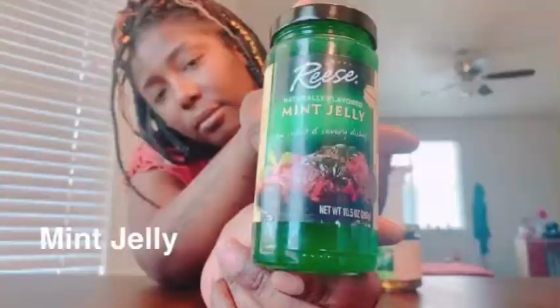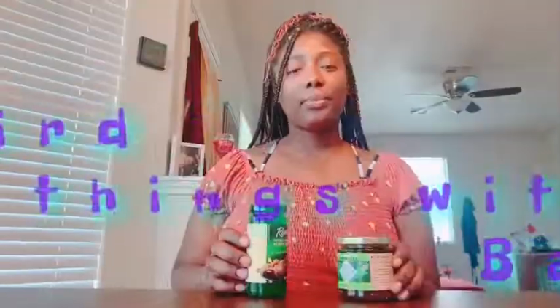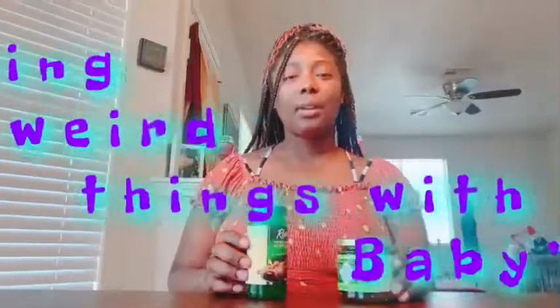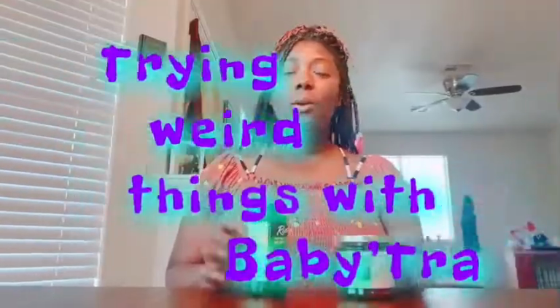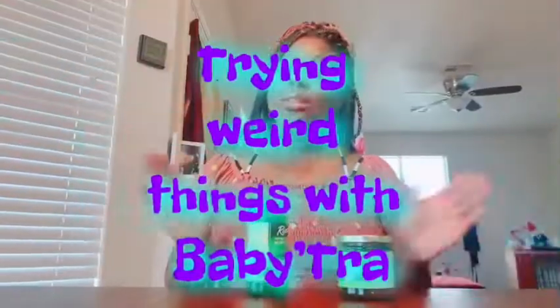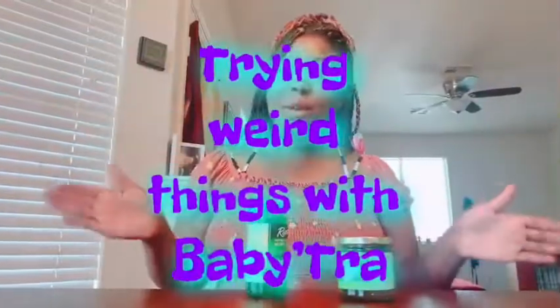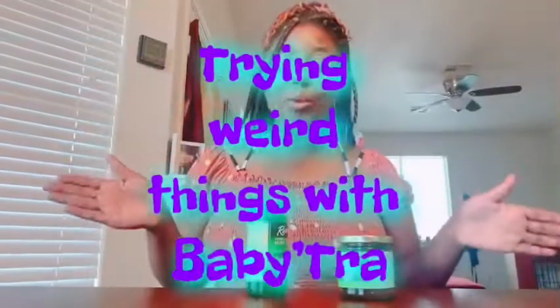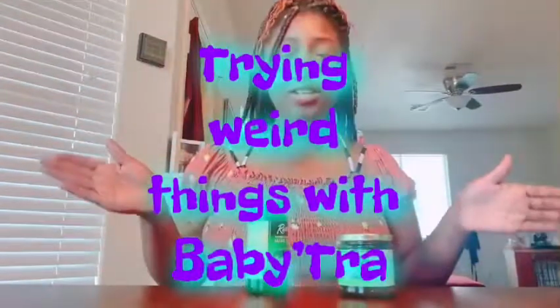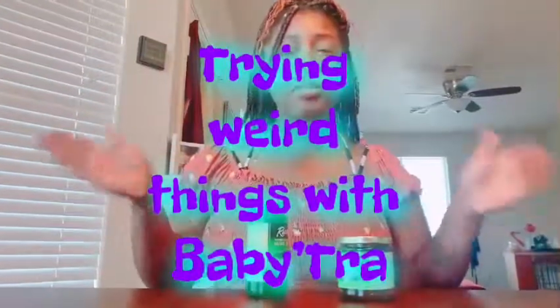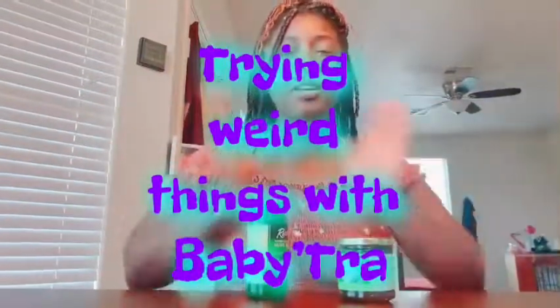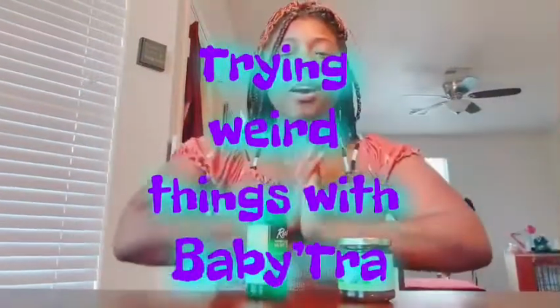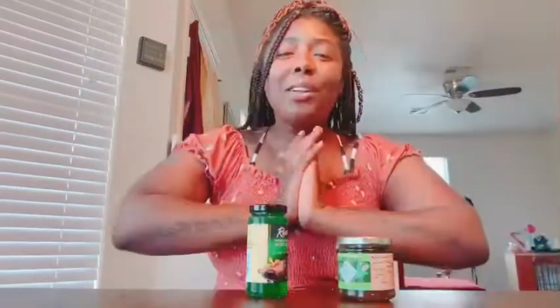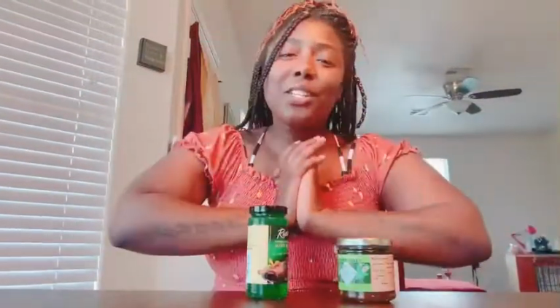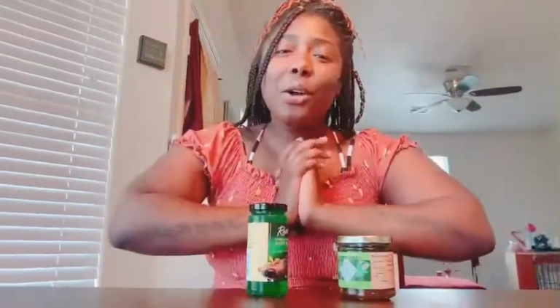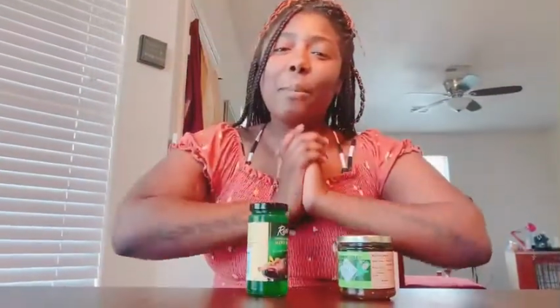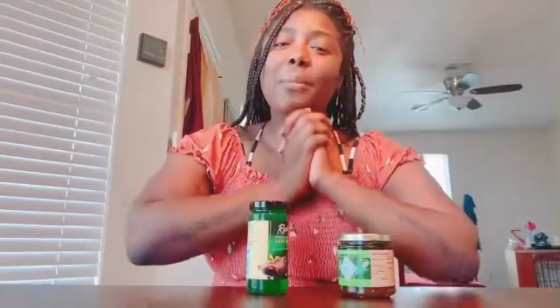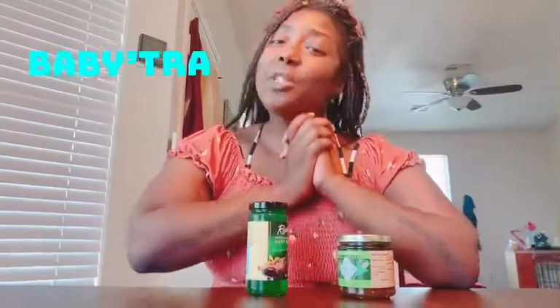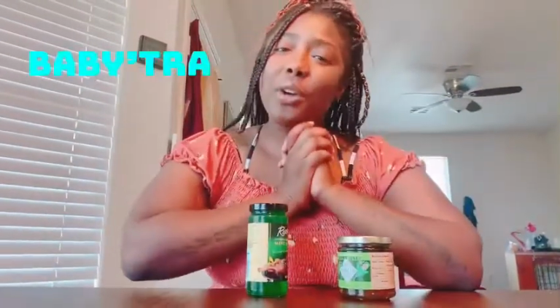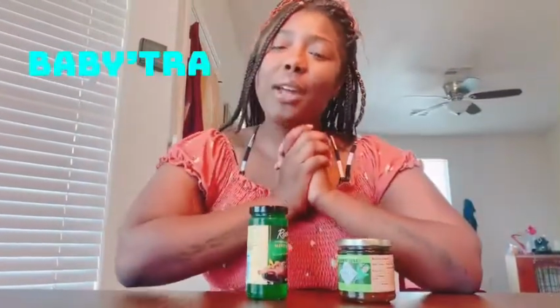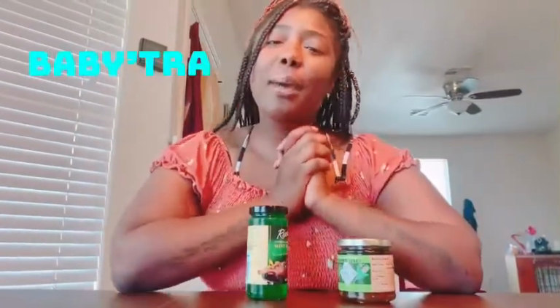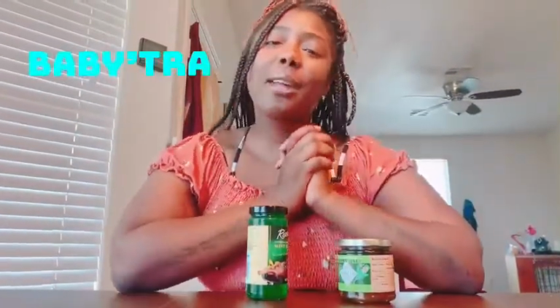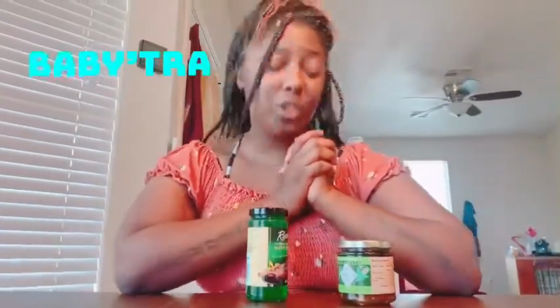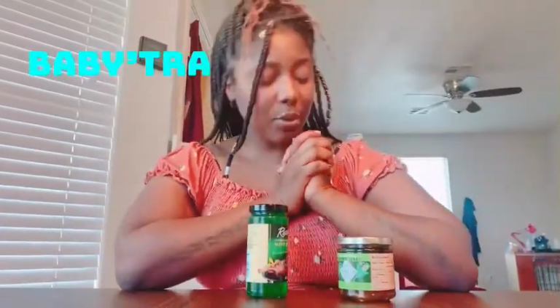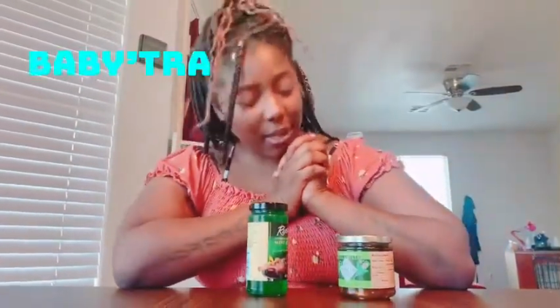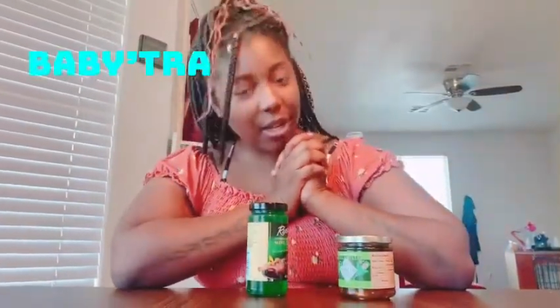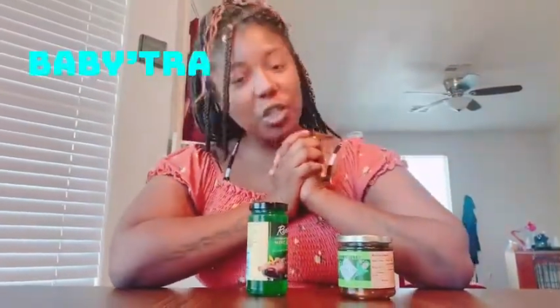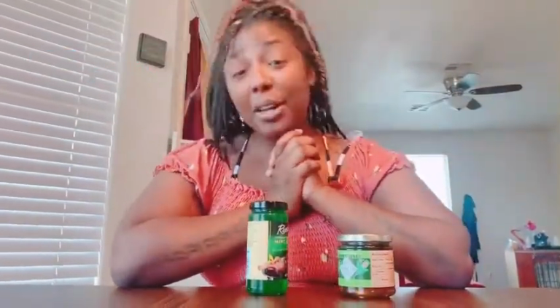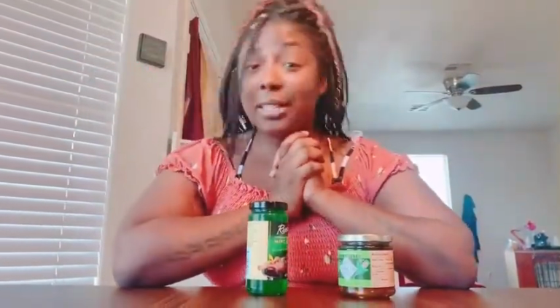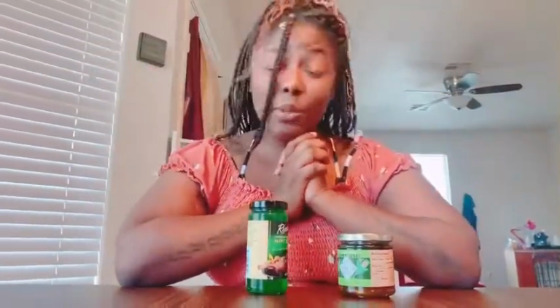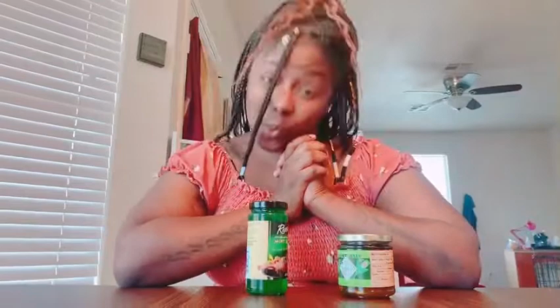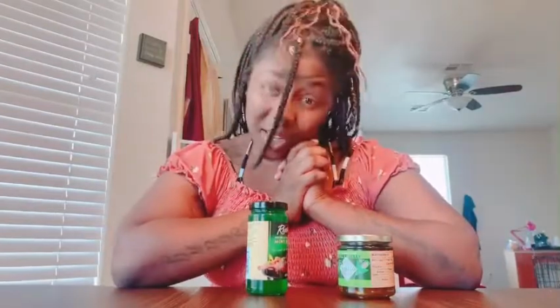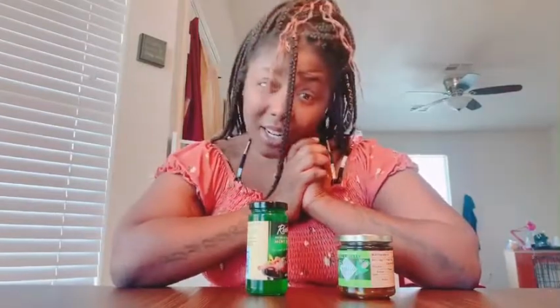What's up, what's up, what's up y'all? It's your girl Baby Trey back at you again trying something weird.